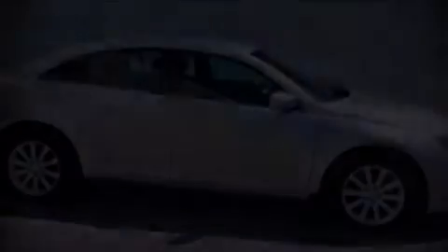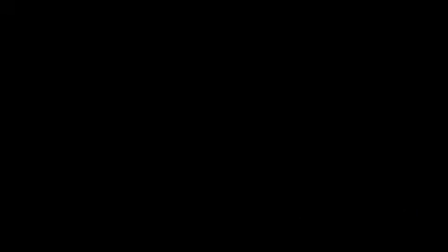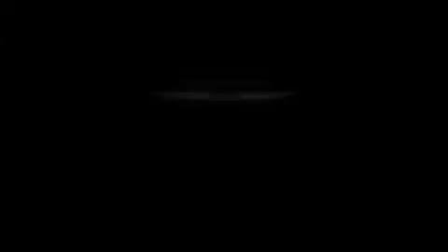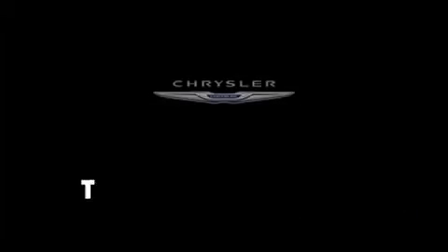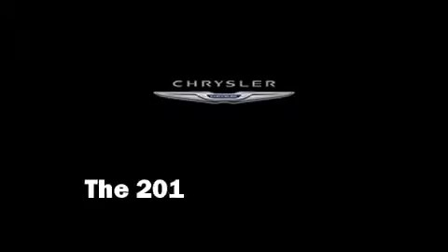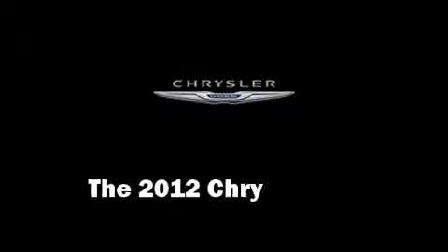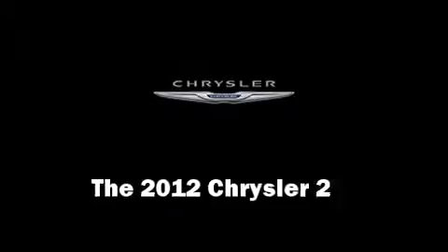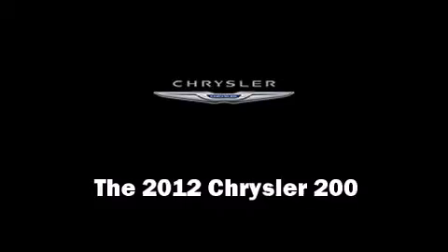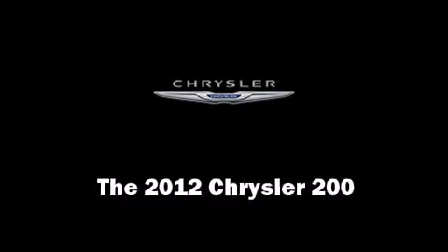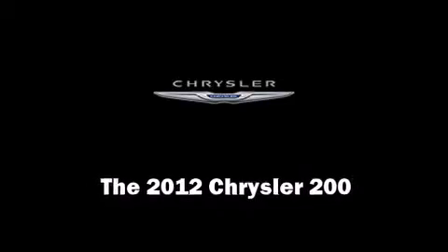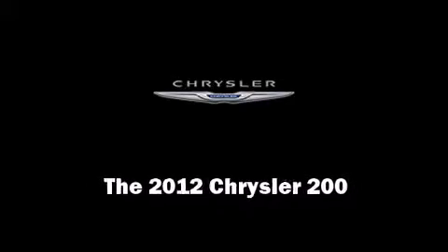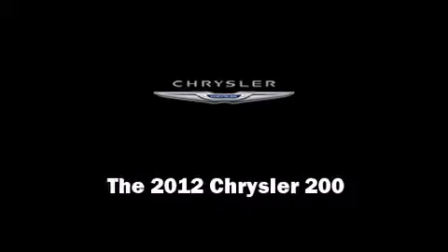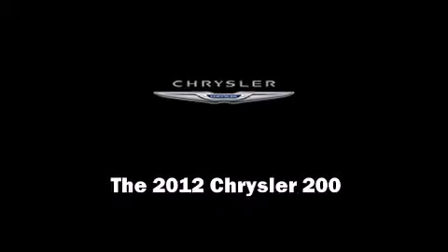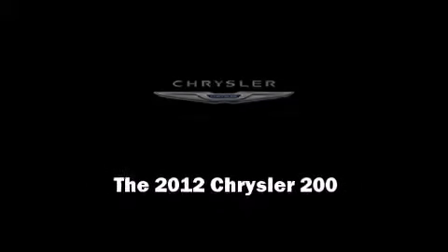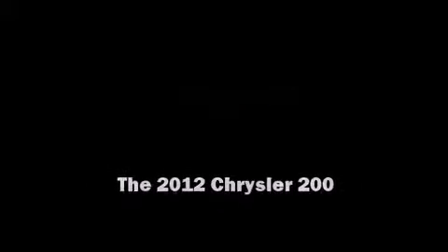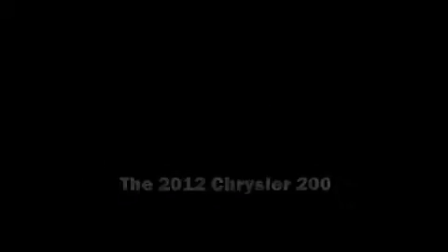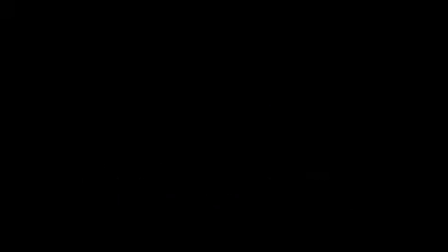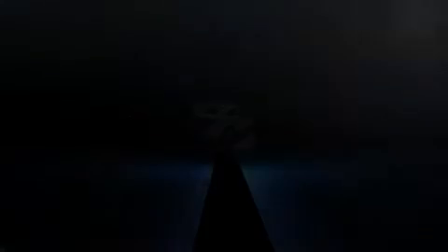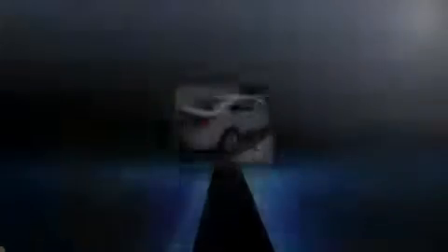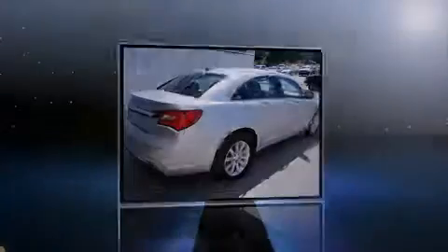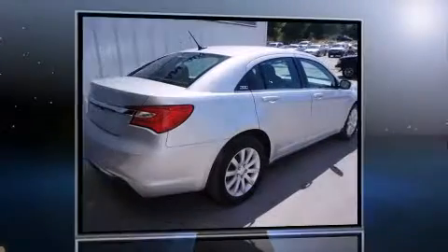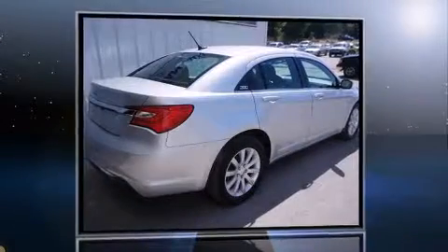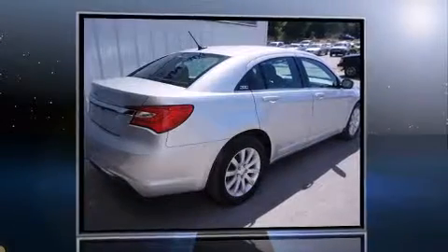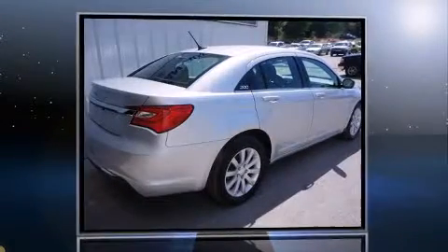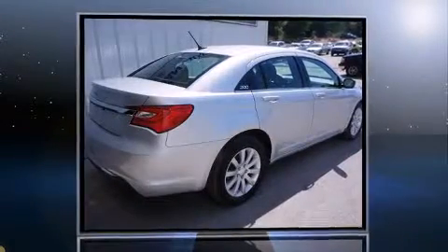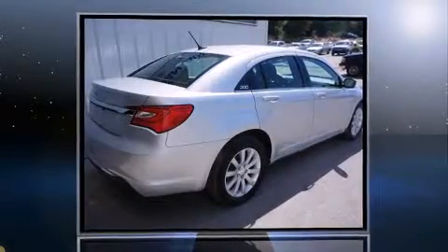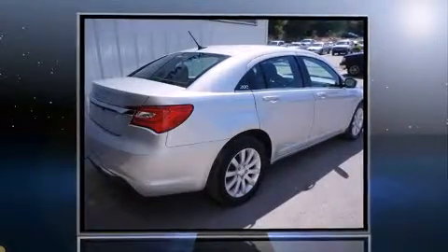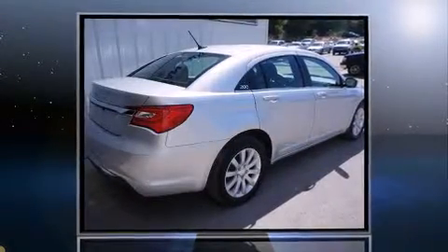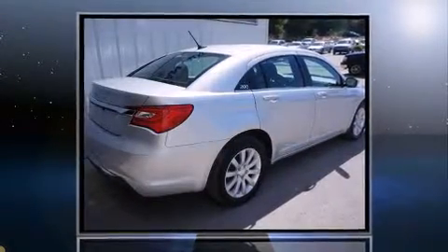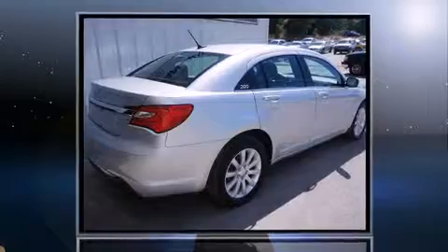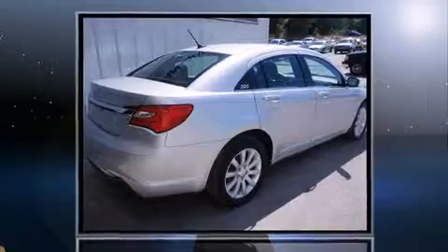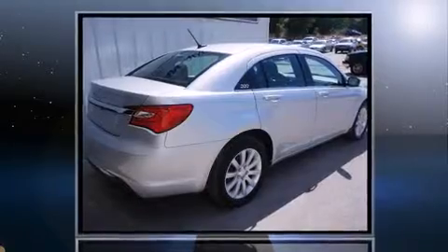With just over 30,000 miles on the odometer, this four-door sedan prioritizes comfort, safety, and convenience.